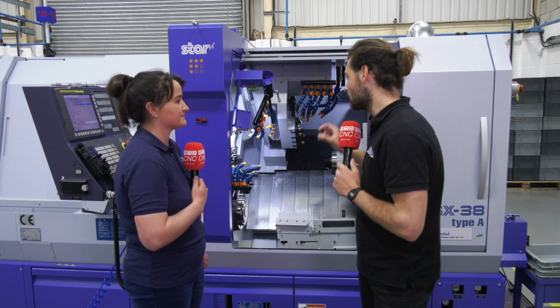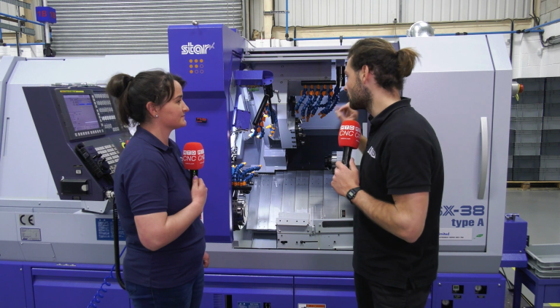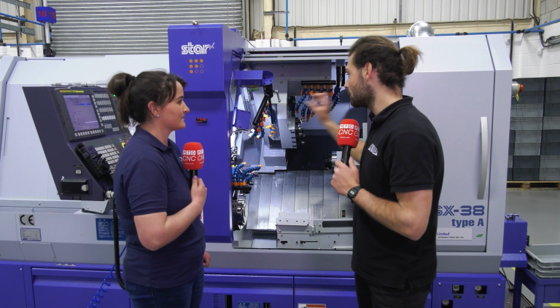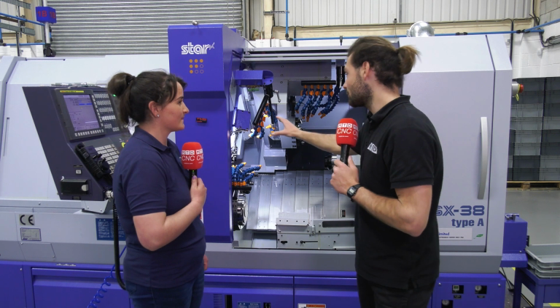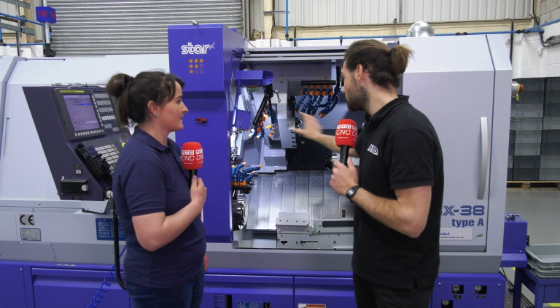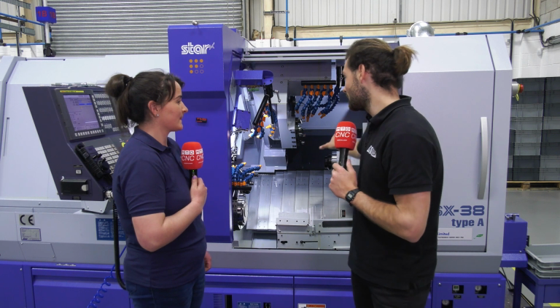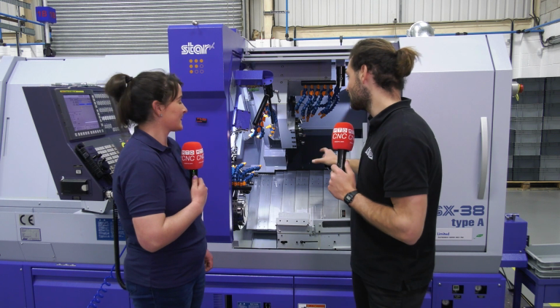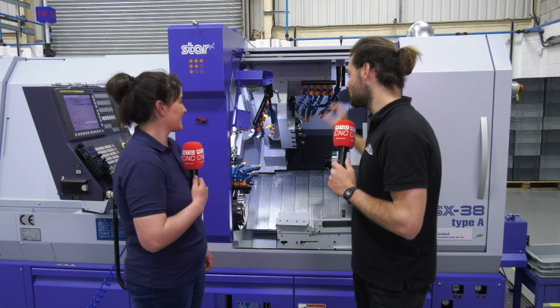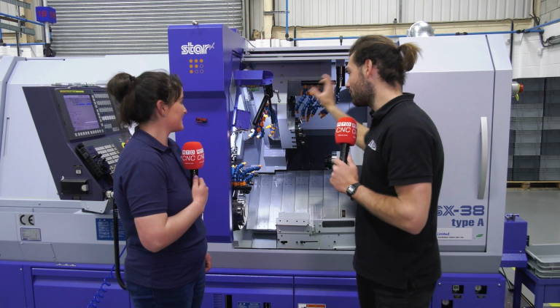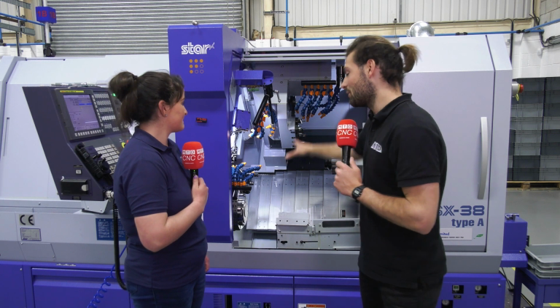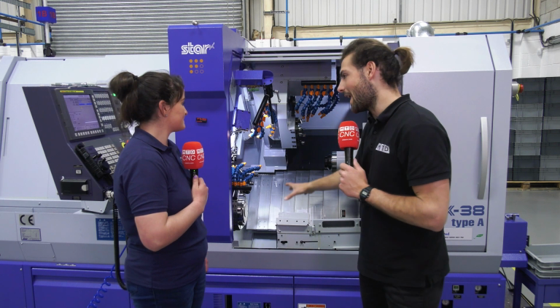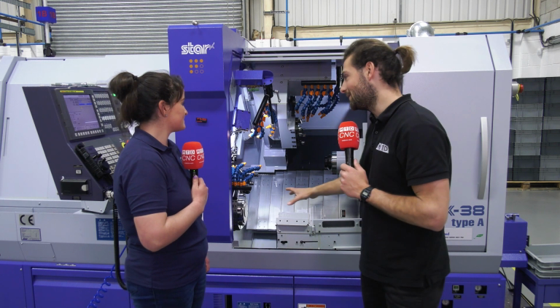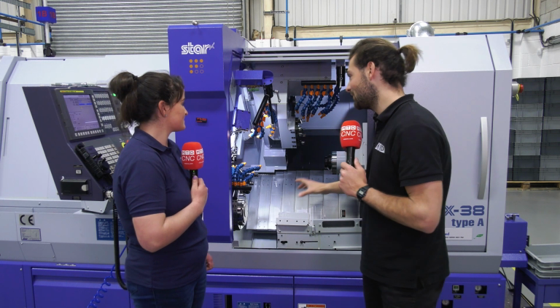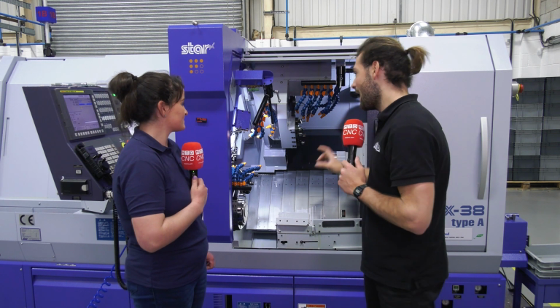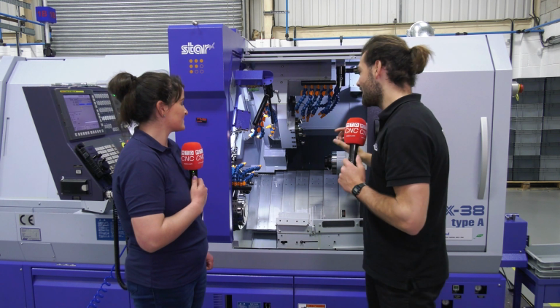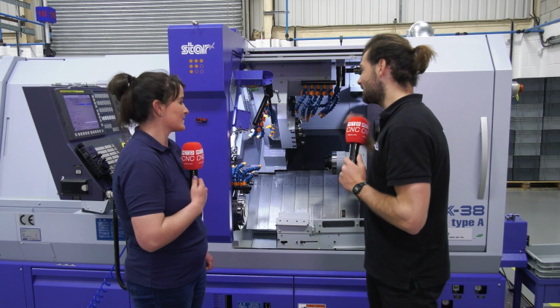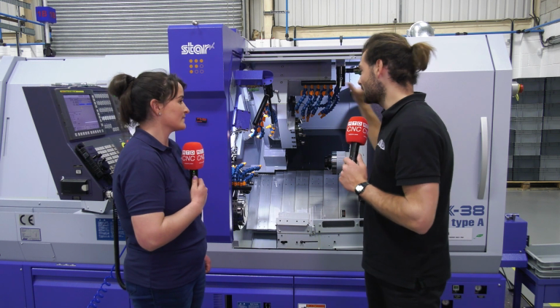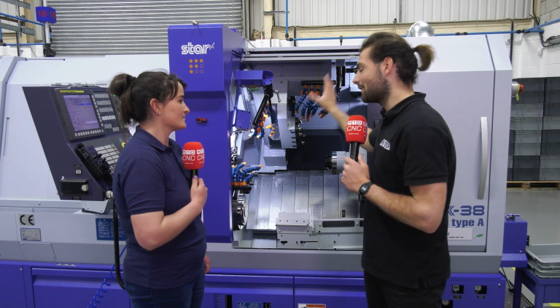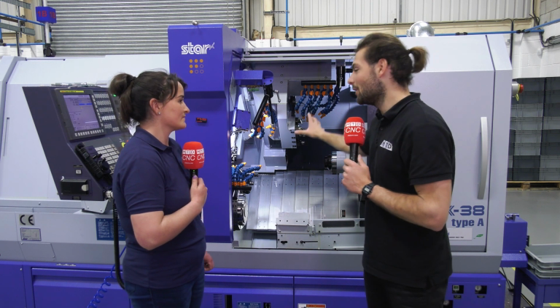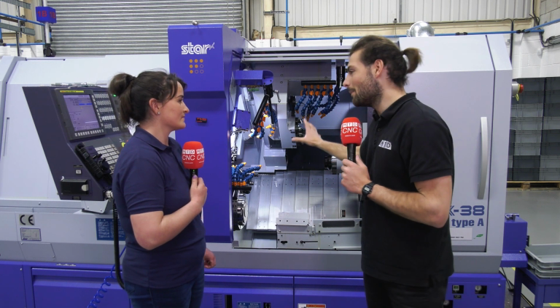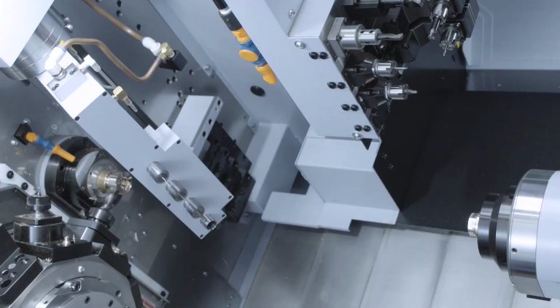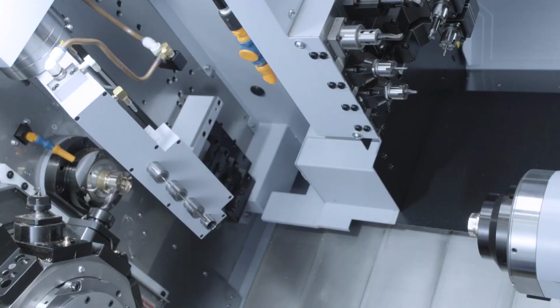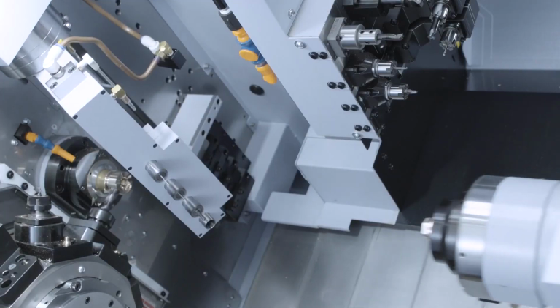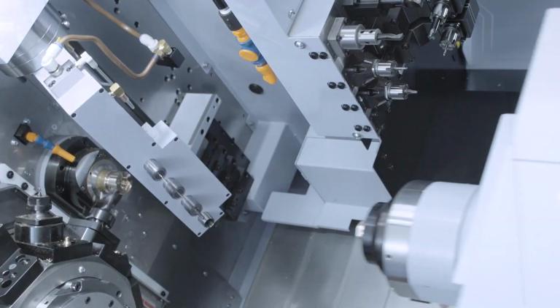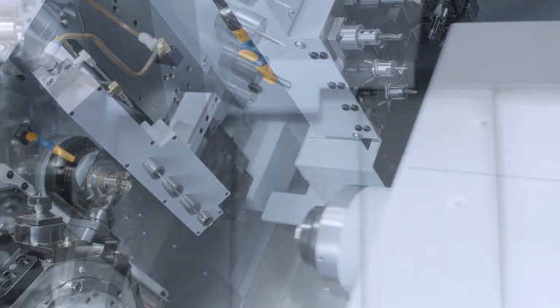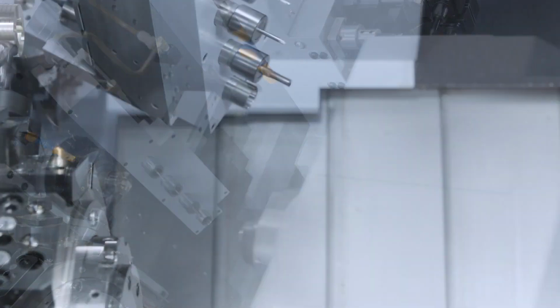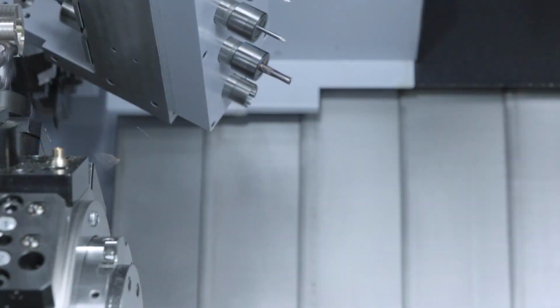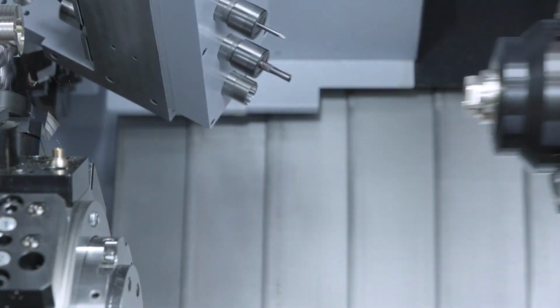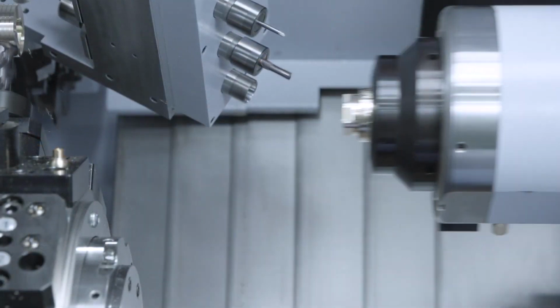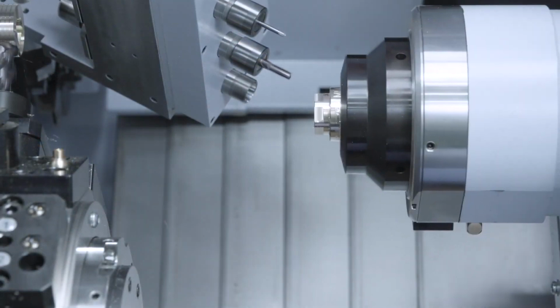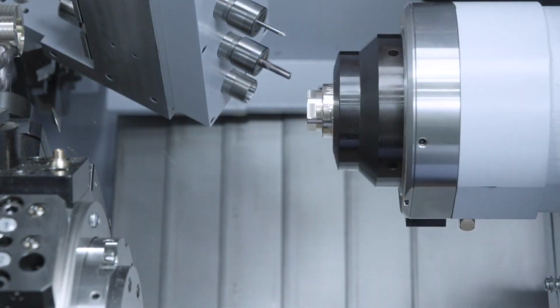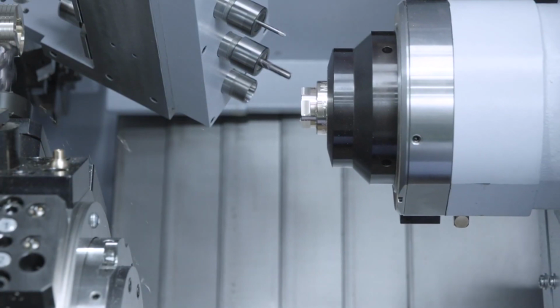So you've got two spindles, you've got three heads. It seems like there's not much this can't do. No, no there isn't.